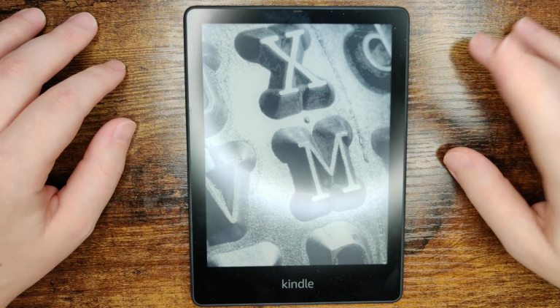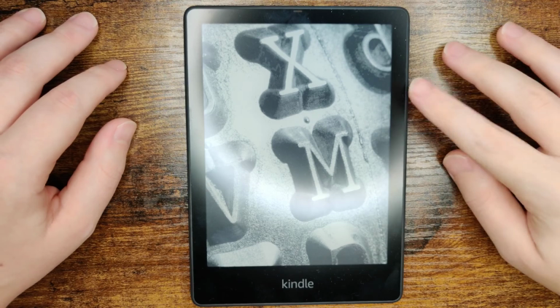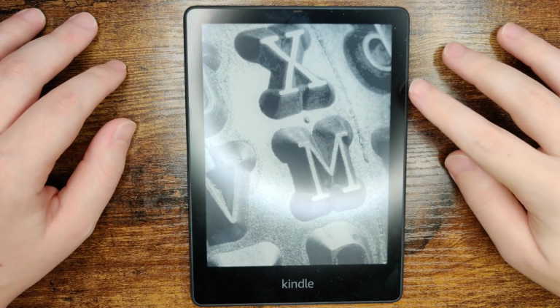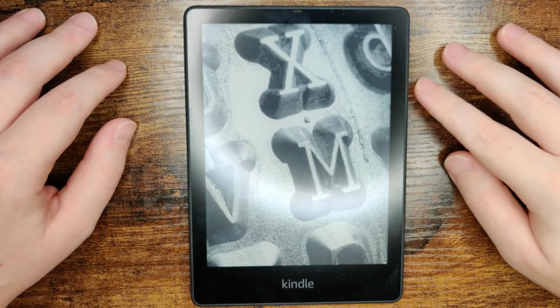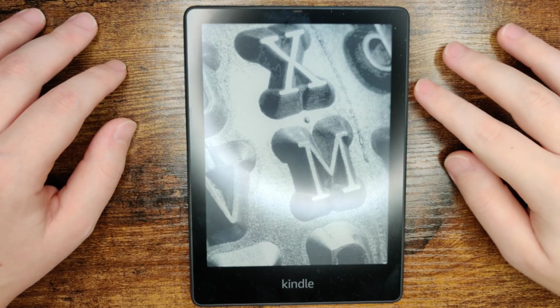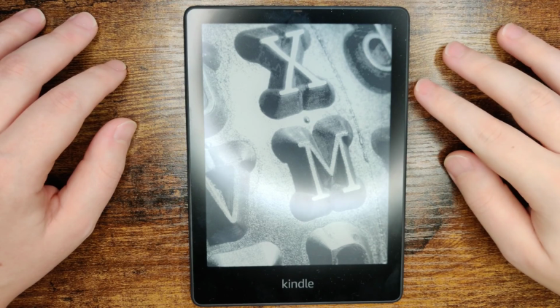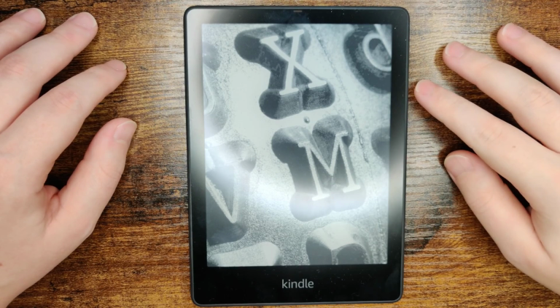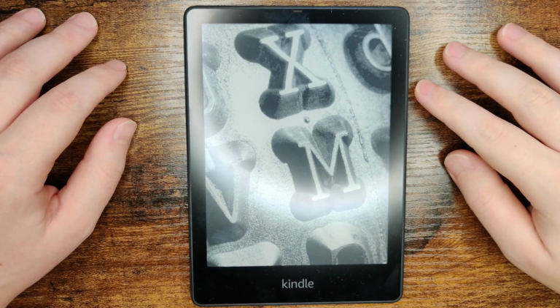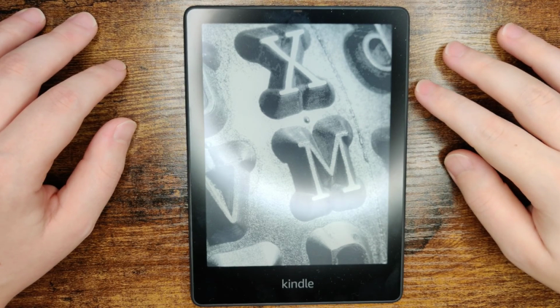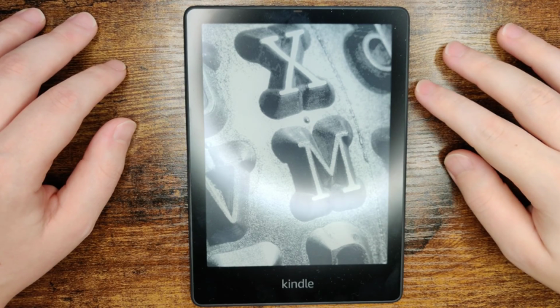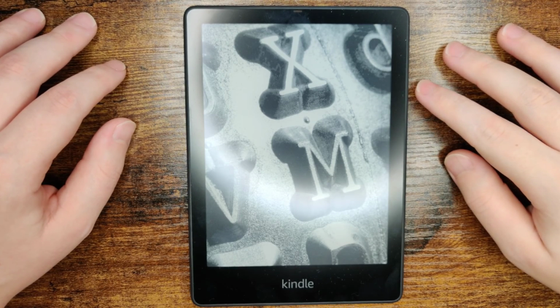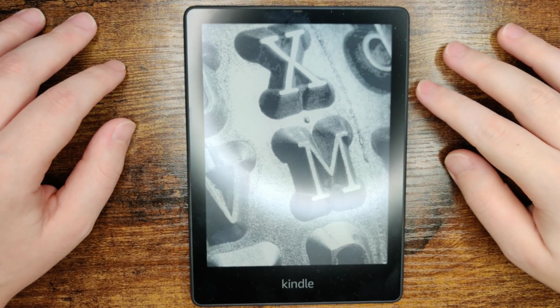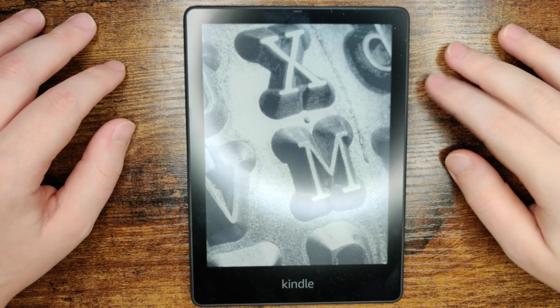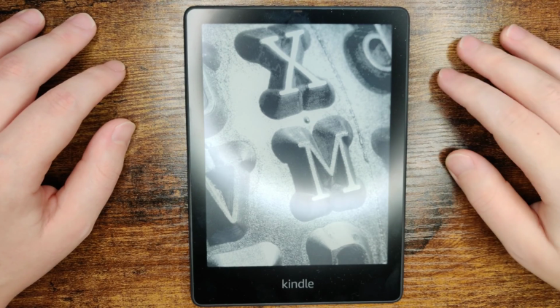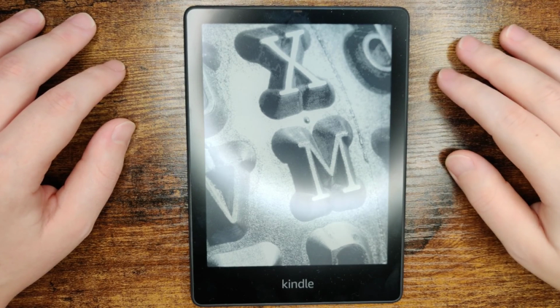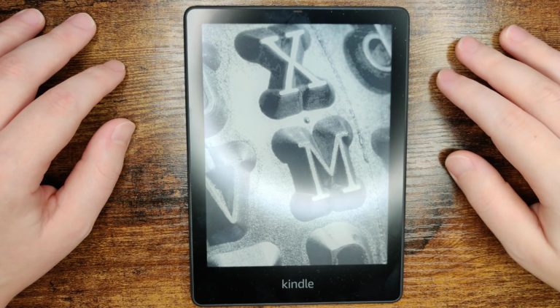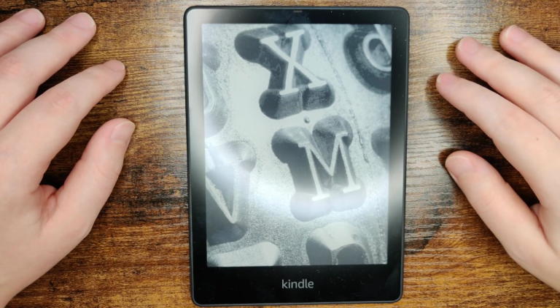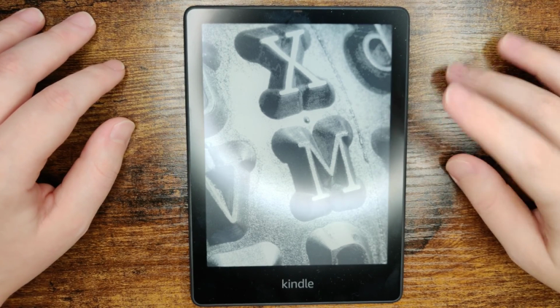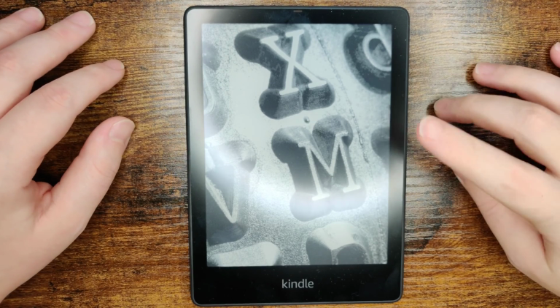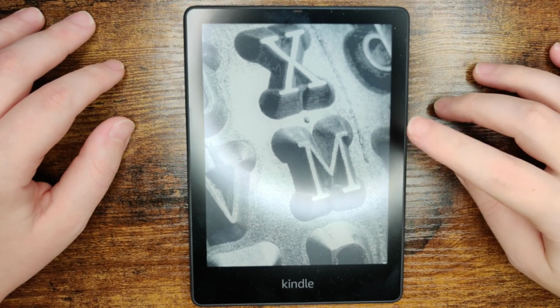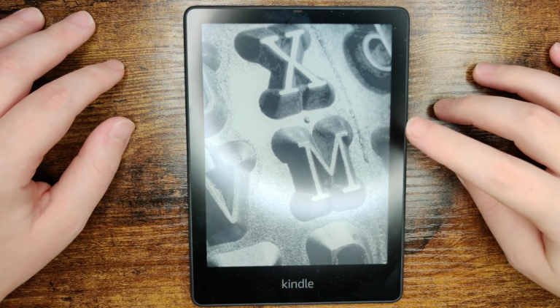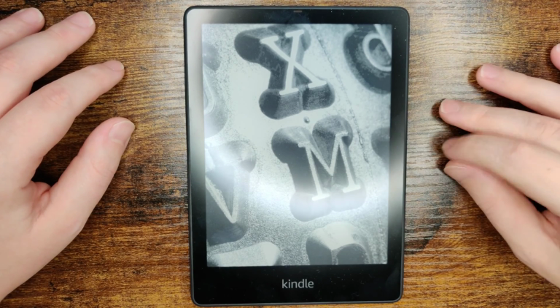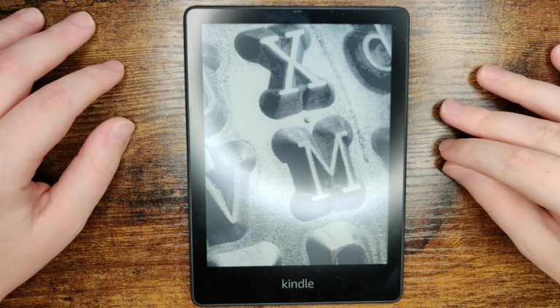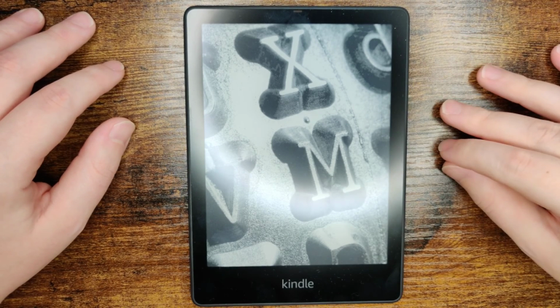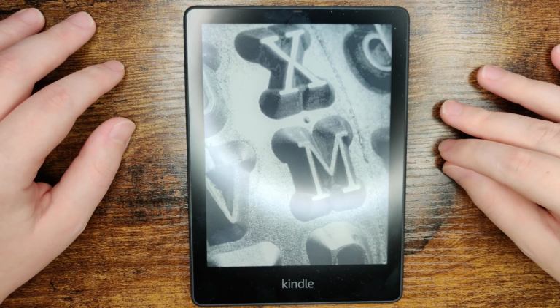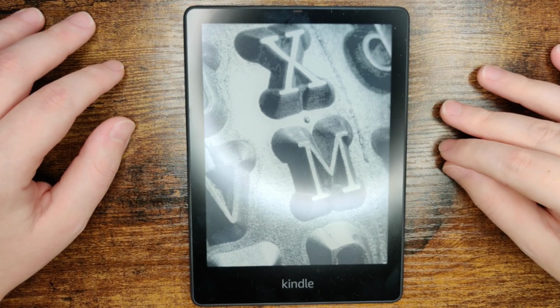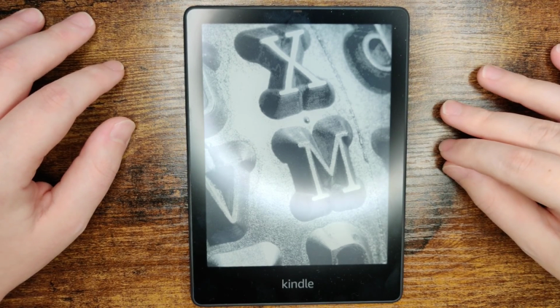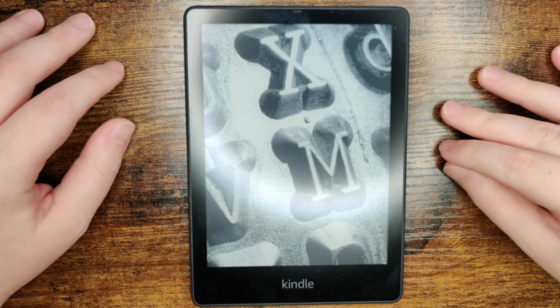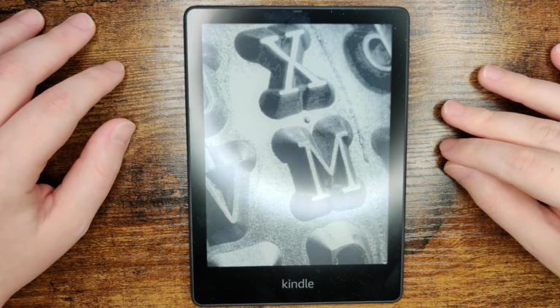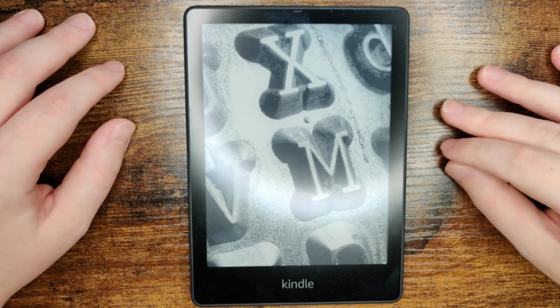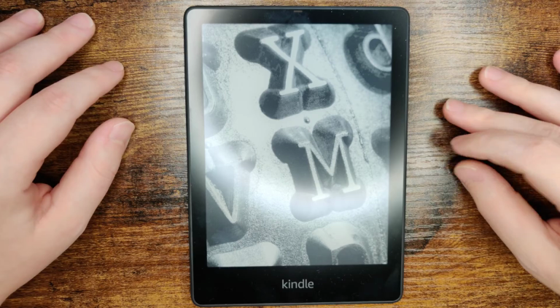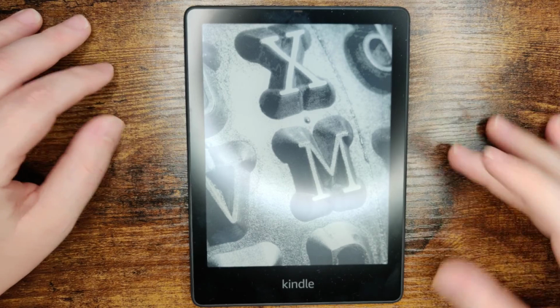Hey guys, in this video I'm going to go over how to set up or change the Wi-Fi connections on a Kindle Paperwhite.